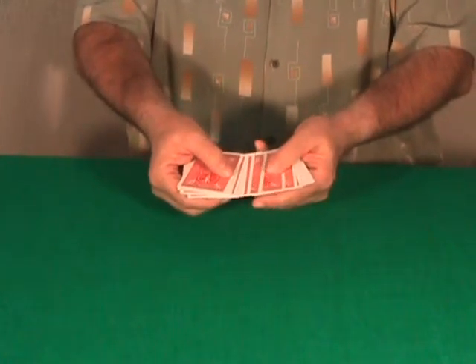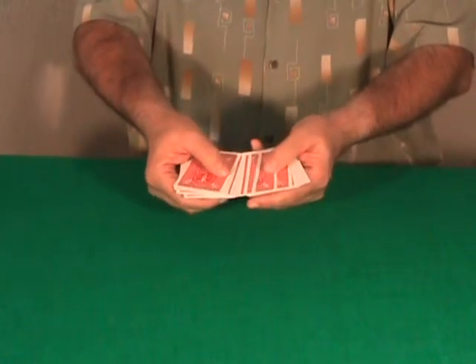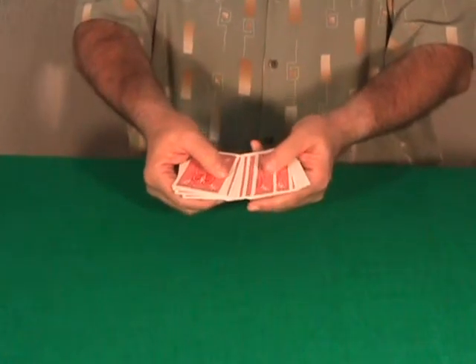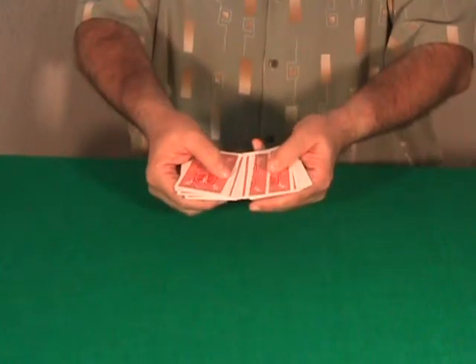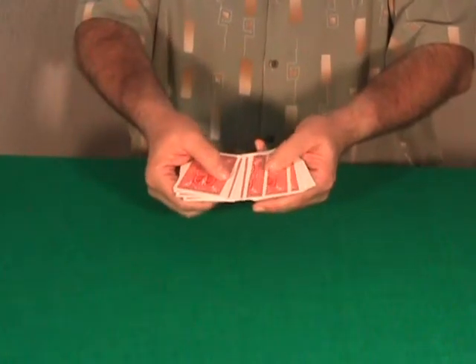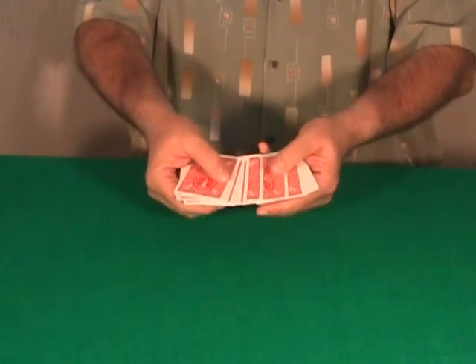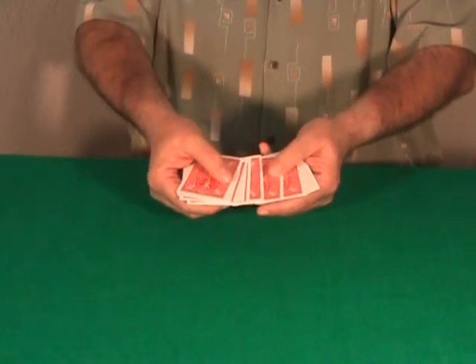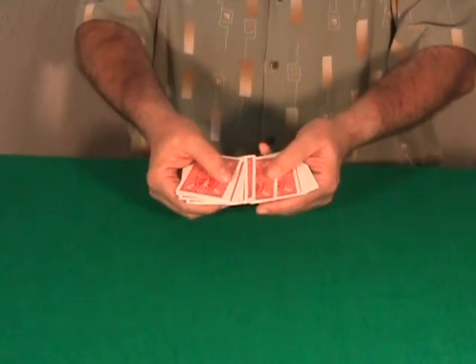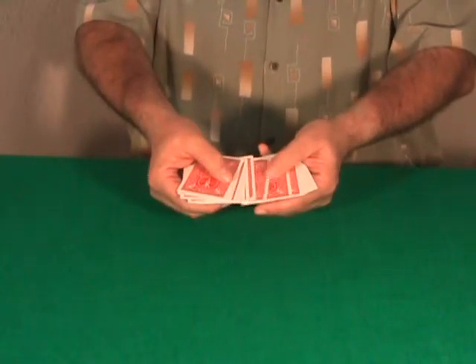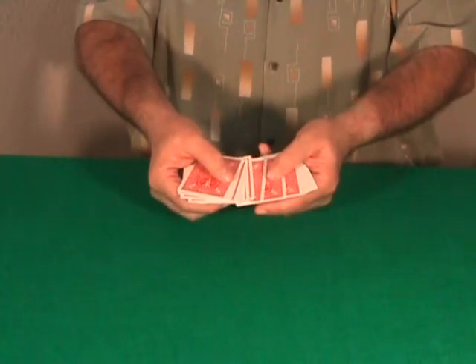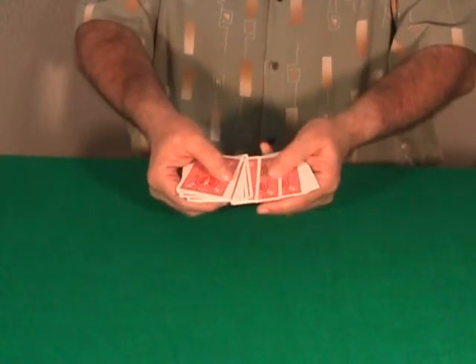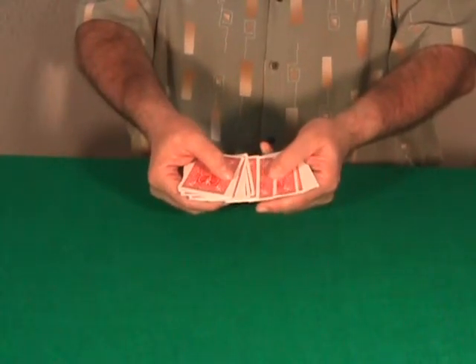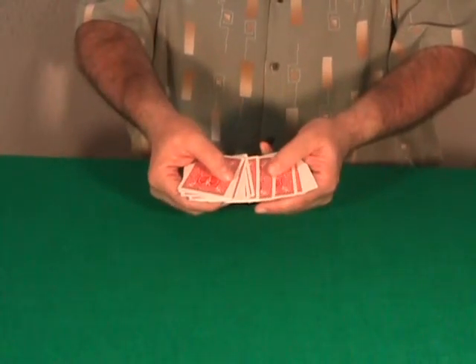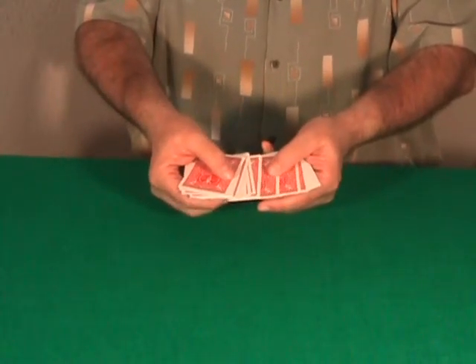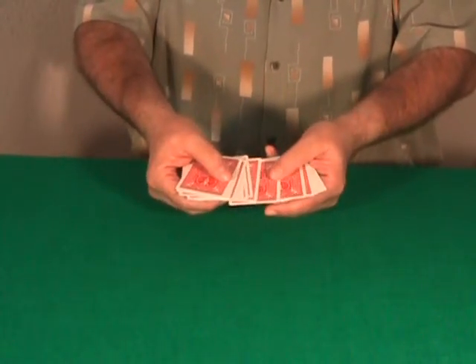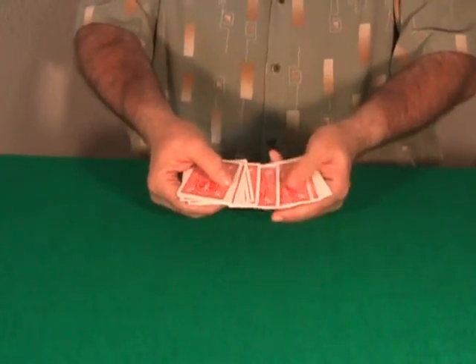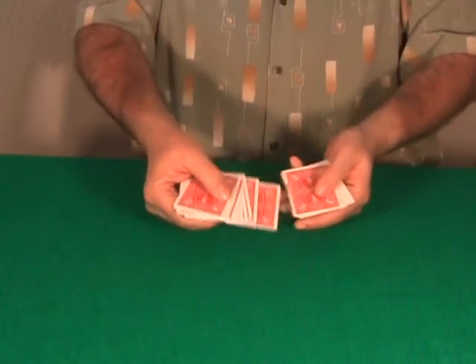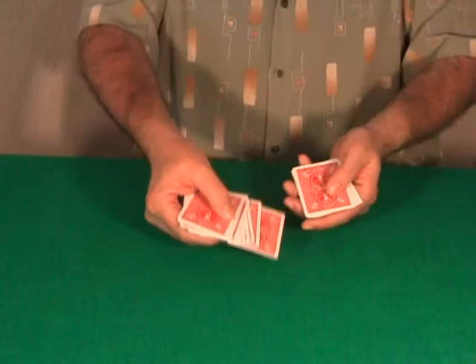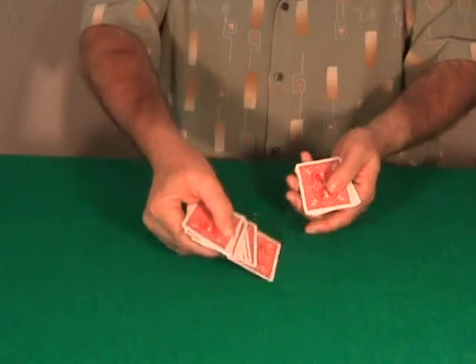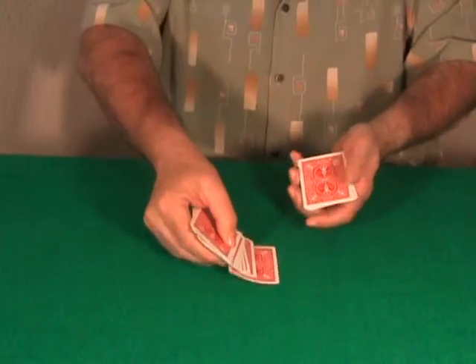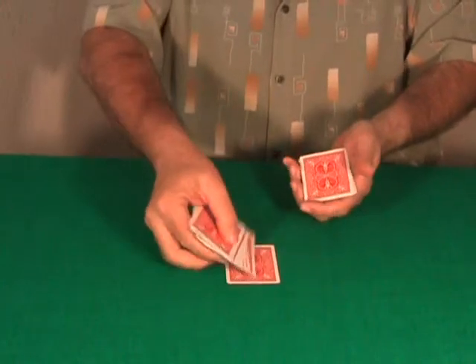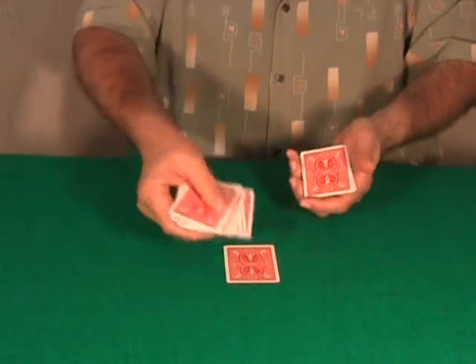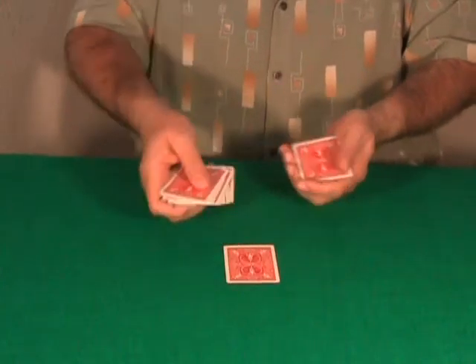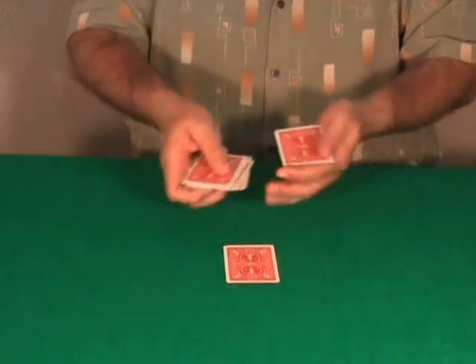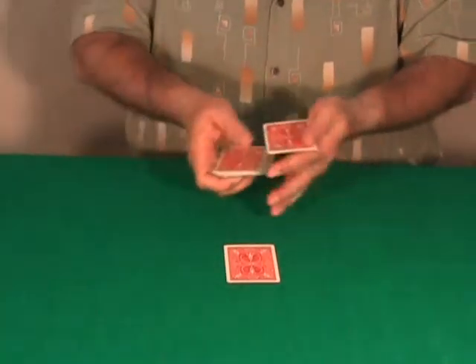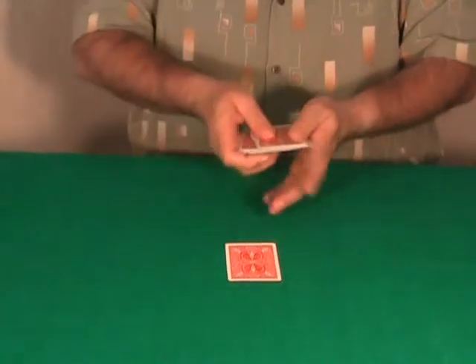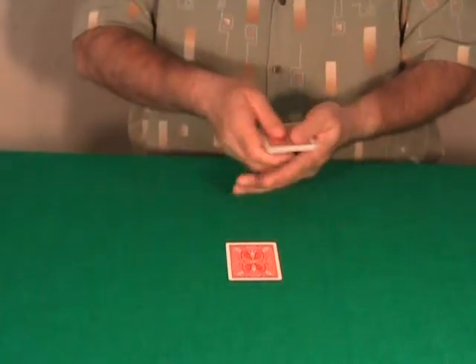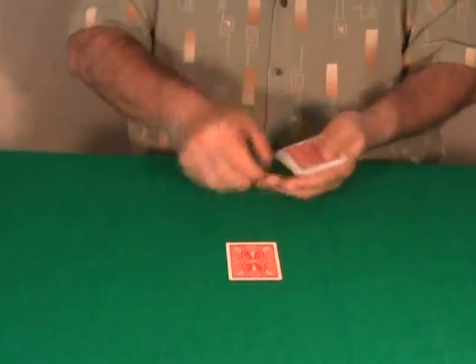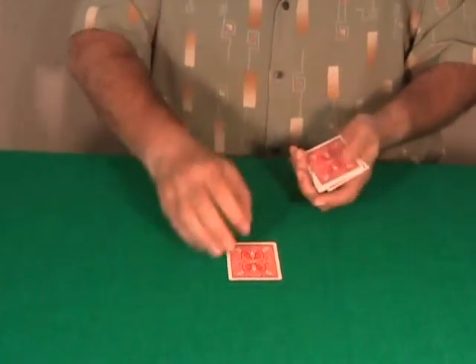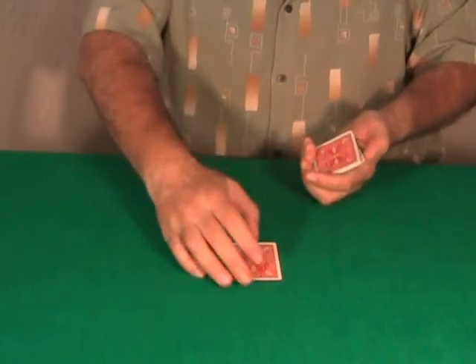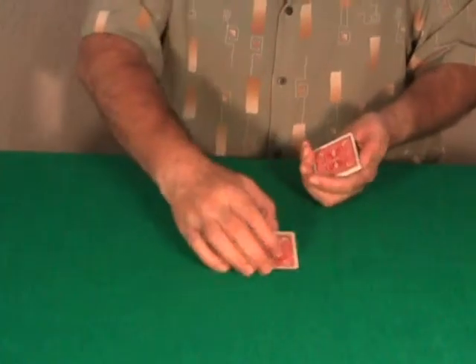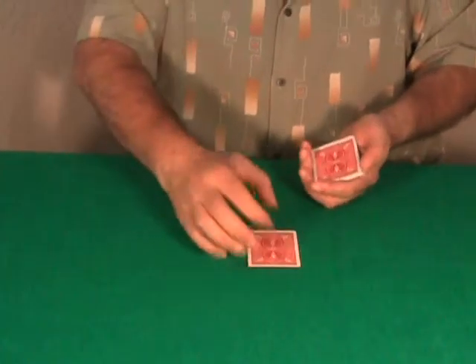Please stop me Rachel anywhere — here. Stop. It is not a 4, so the spectator touches any card.